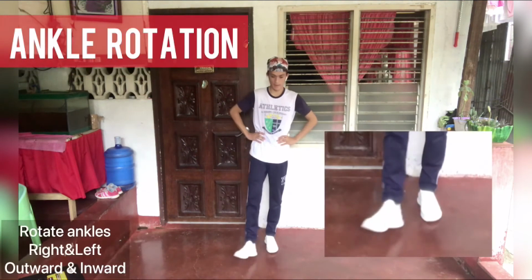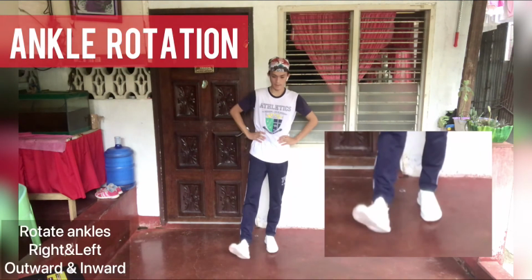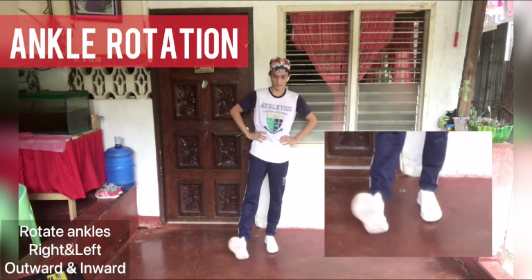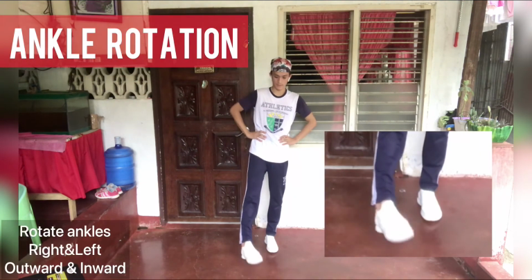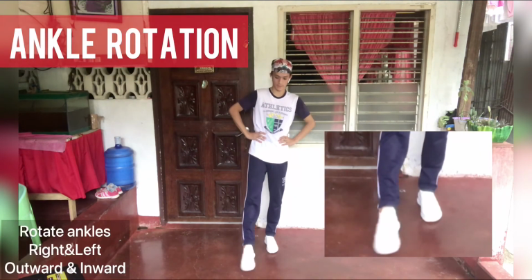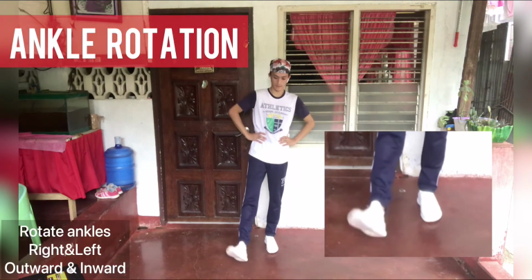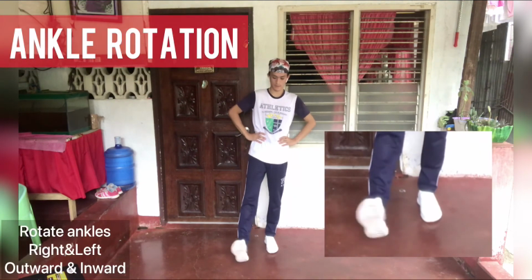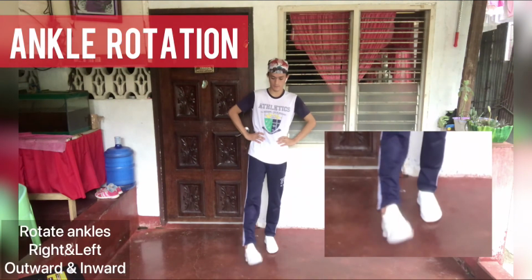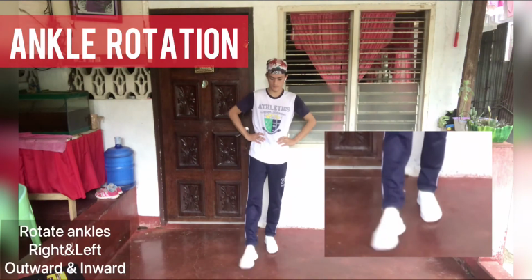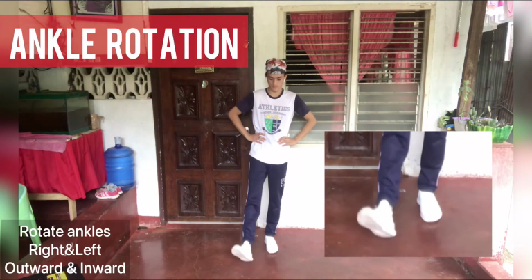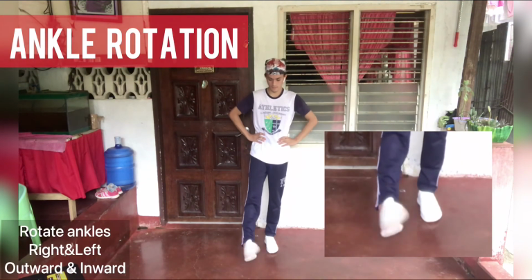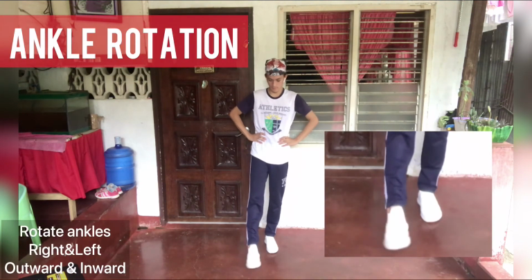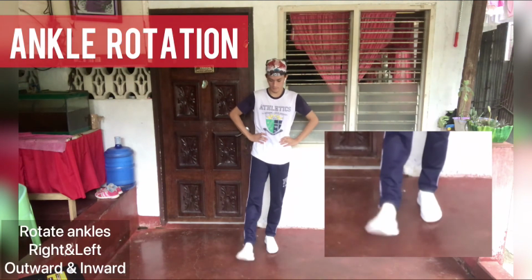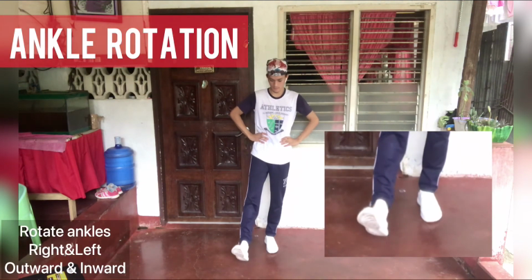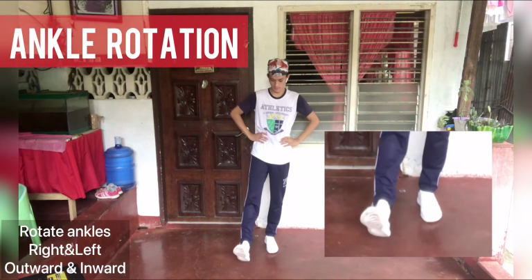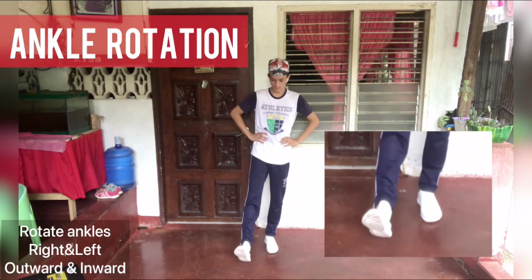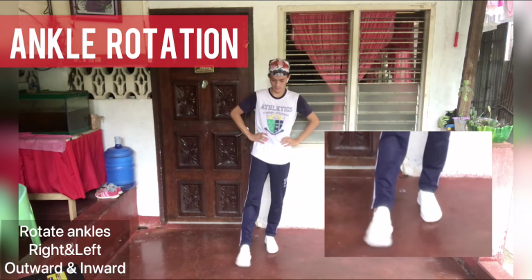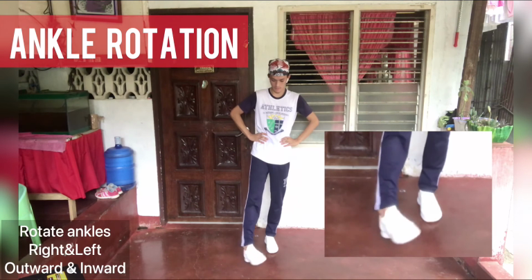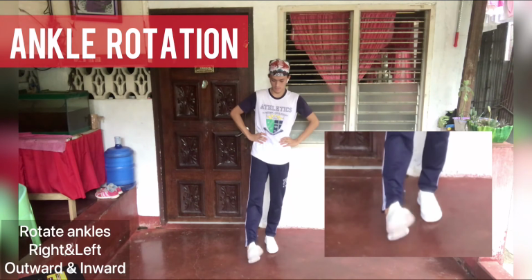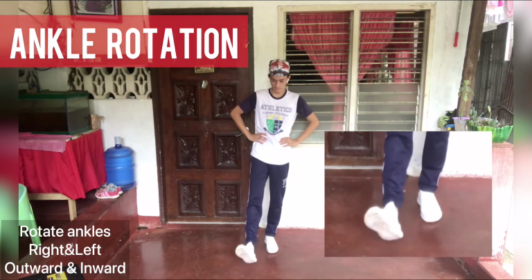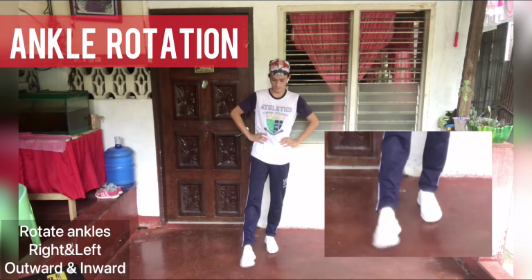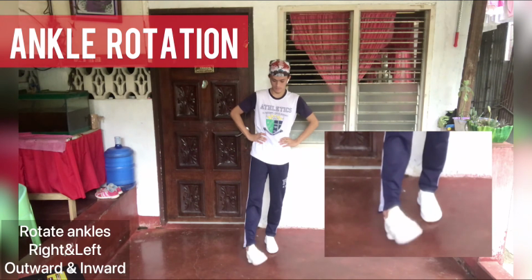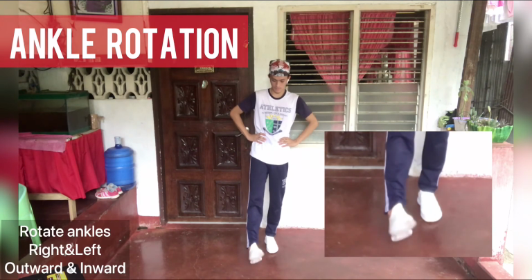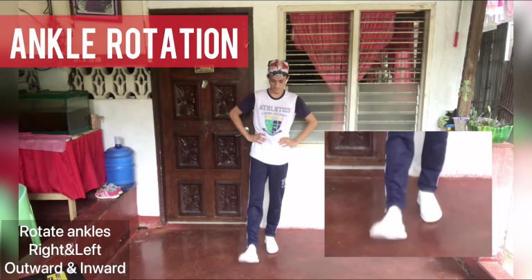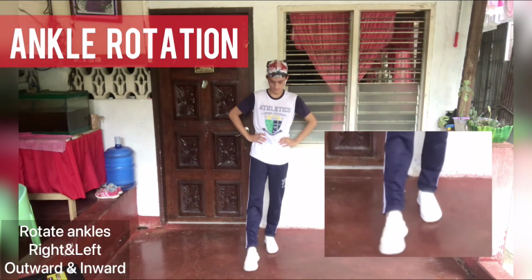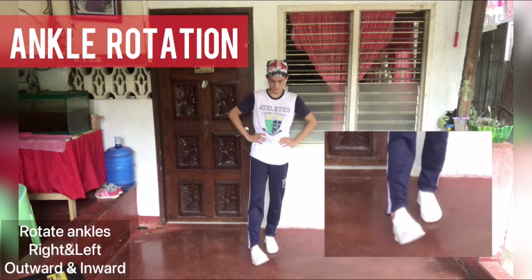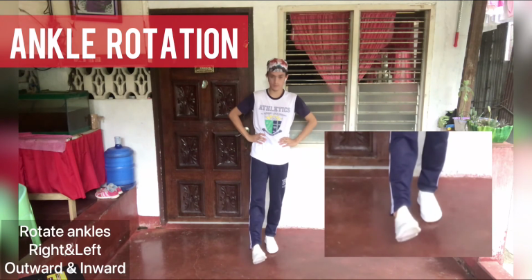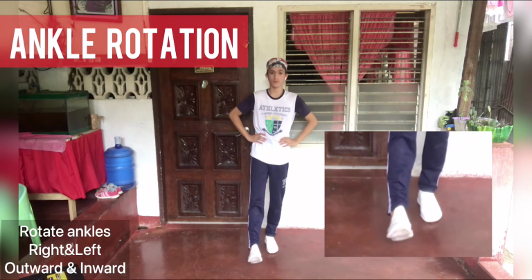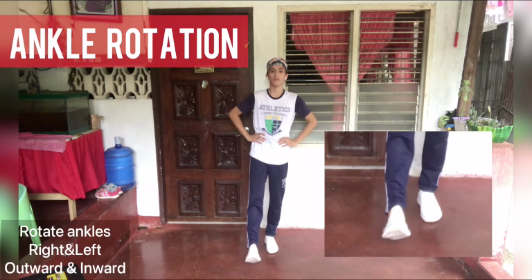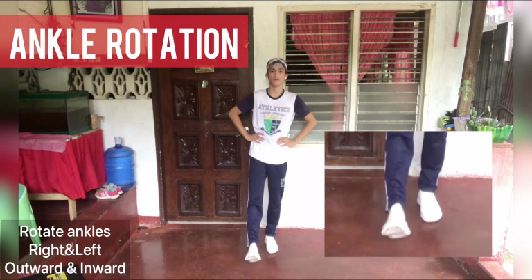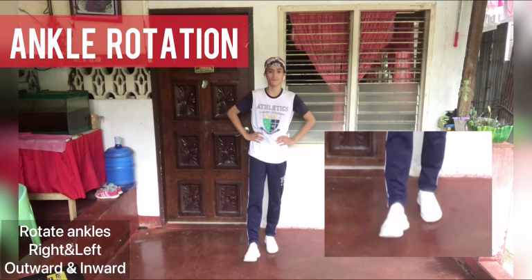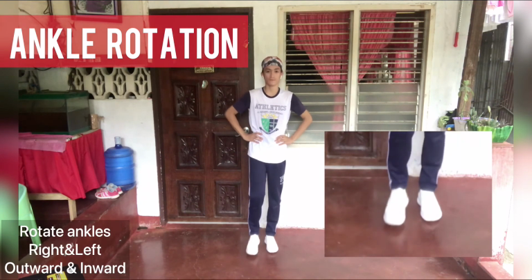Ankle rotation — rotate ankles right and left, outward and inward.